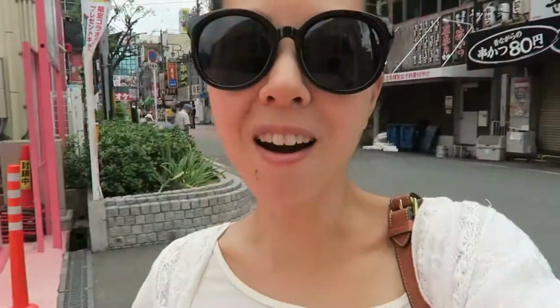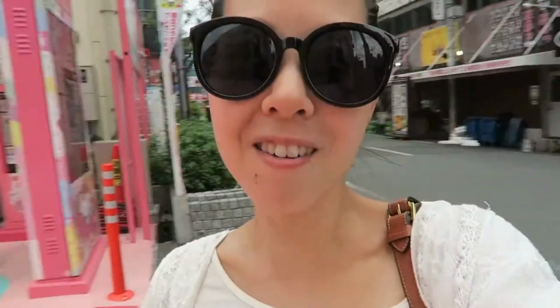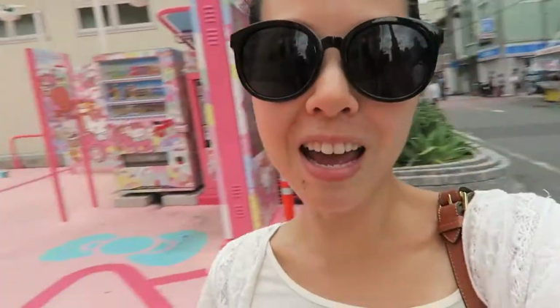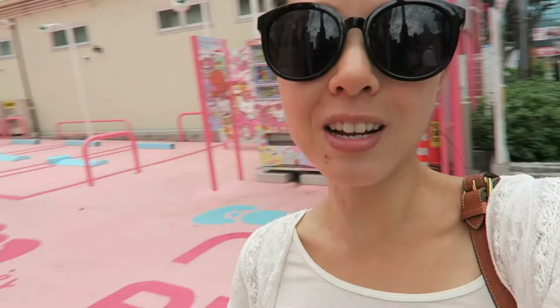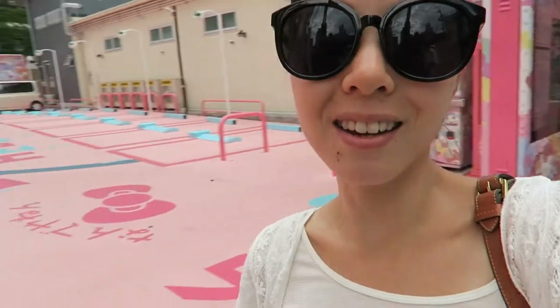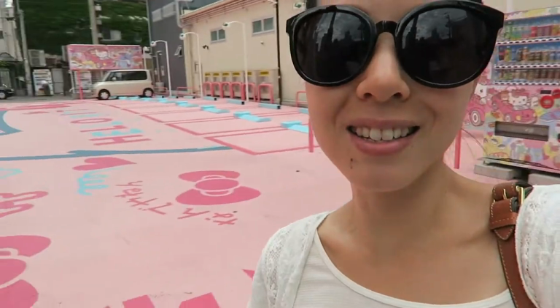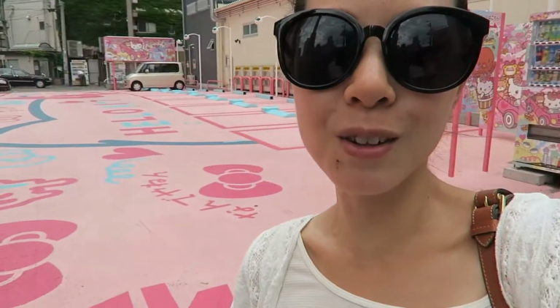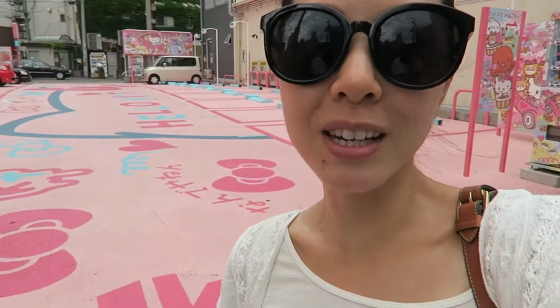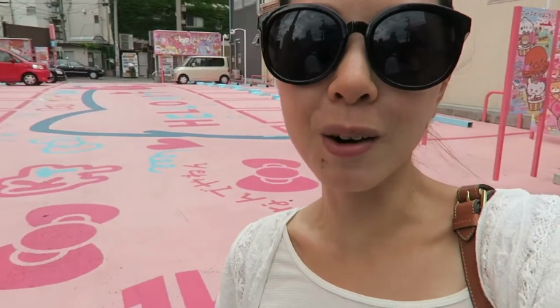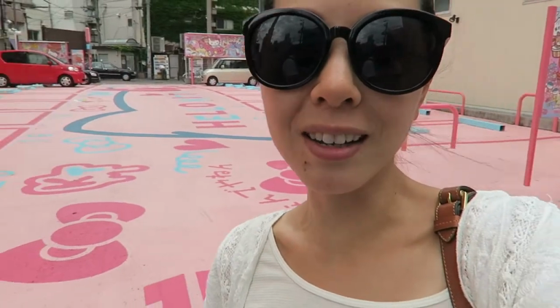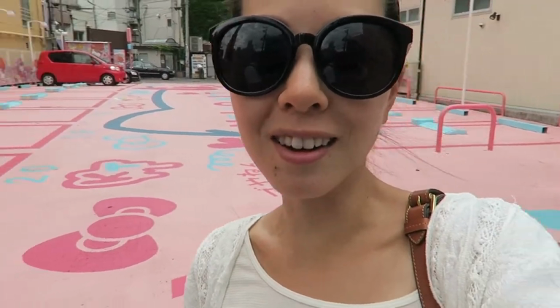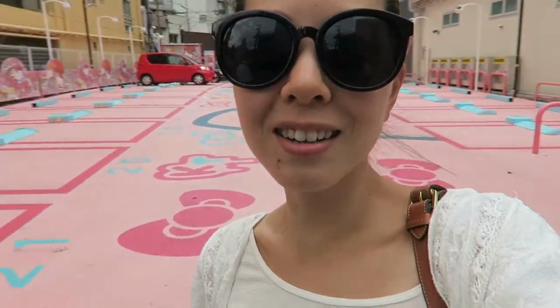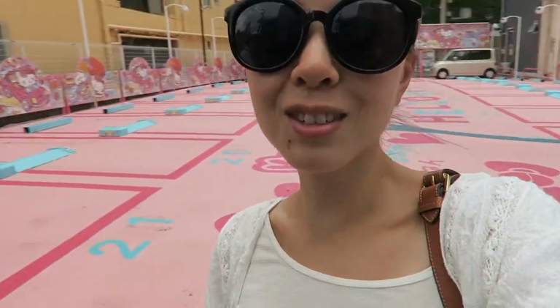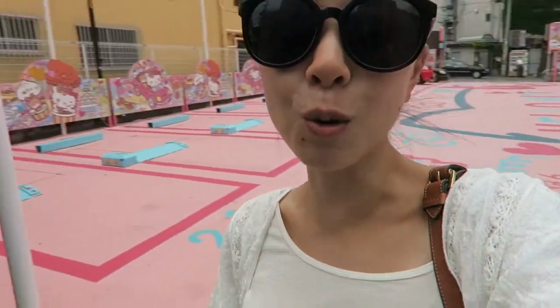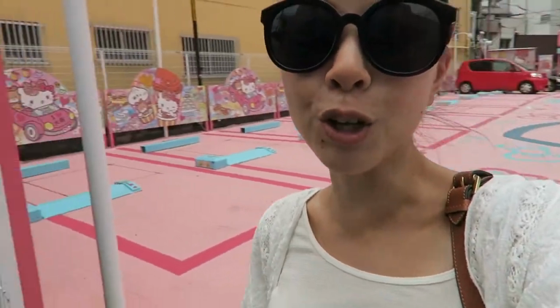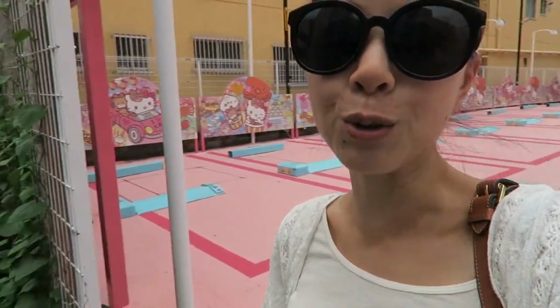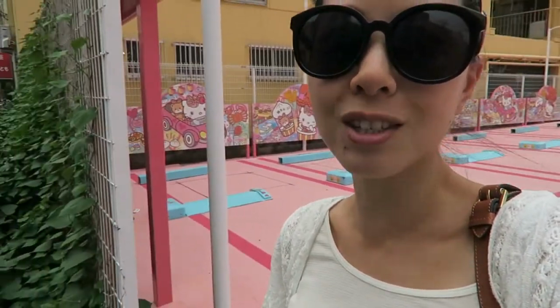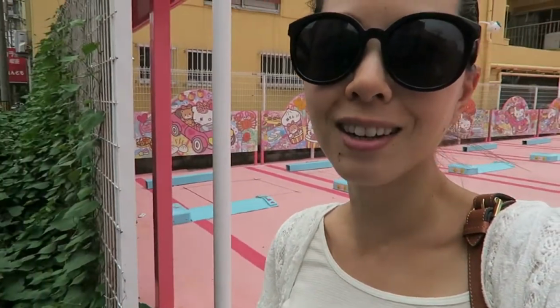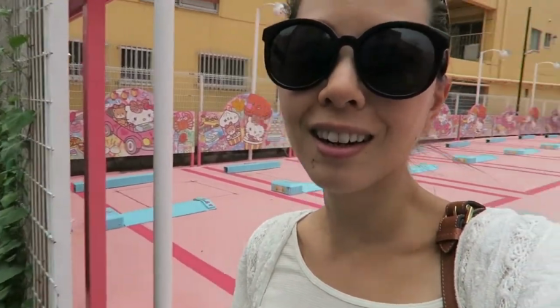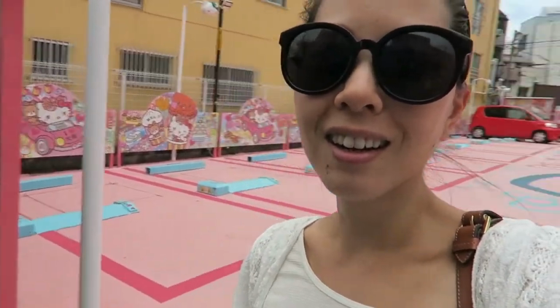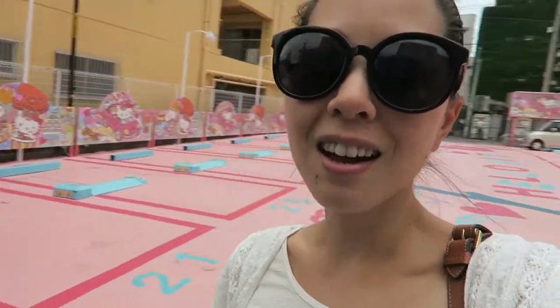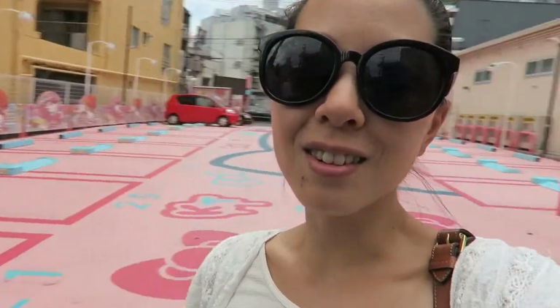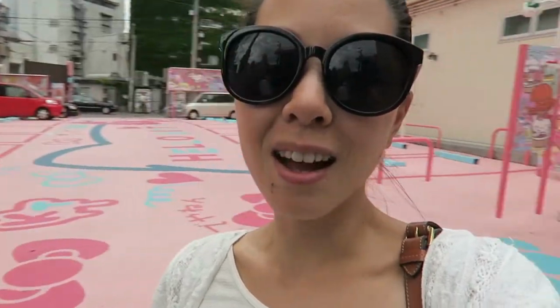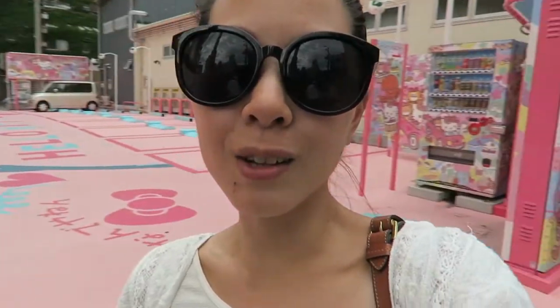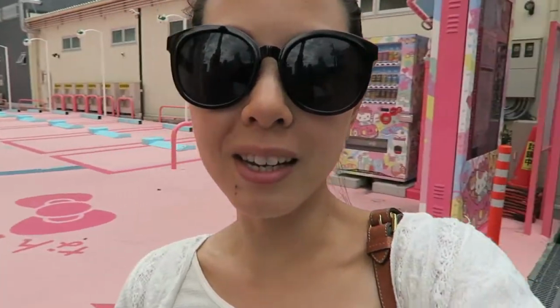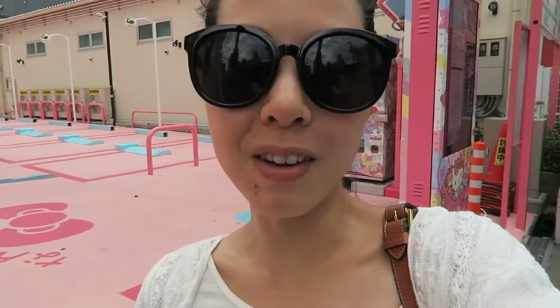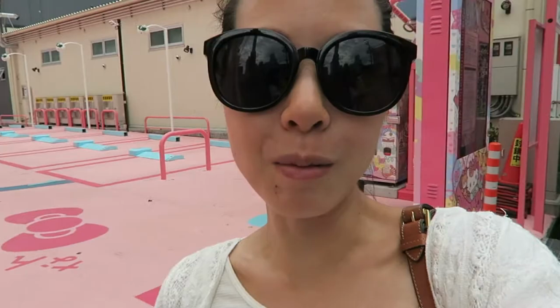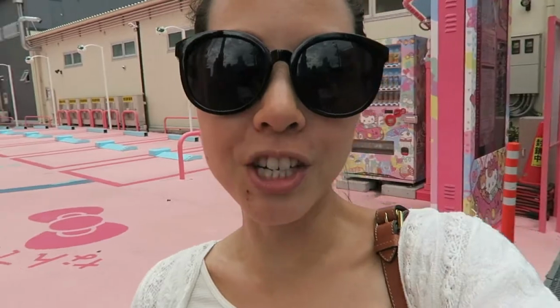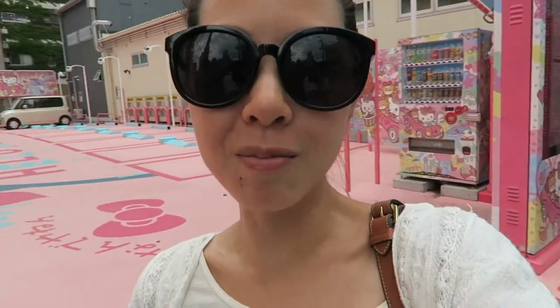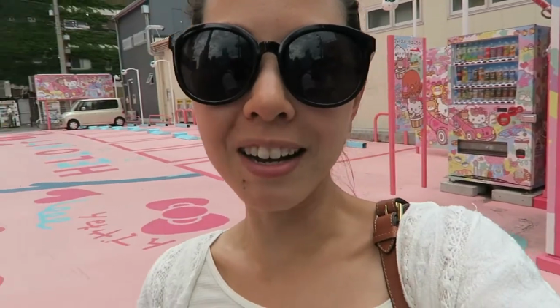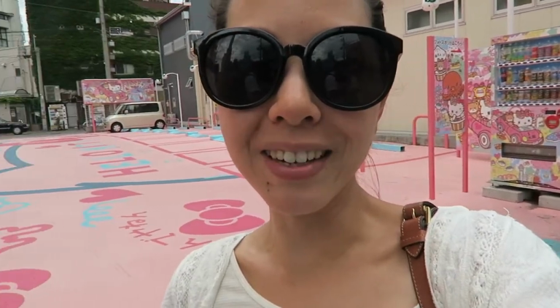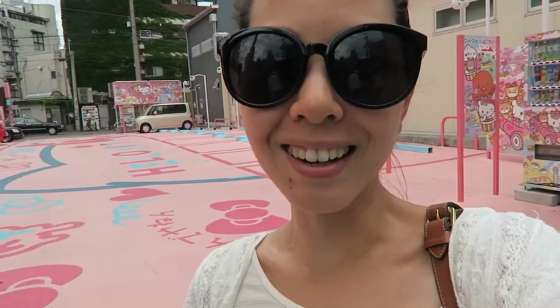On our way, we saw this Hello Kitty parking lot — so cute. And there's a Hello Kitty vending machine behind me here.